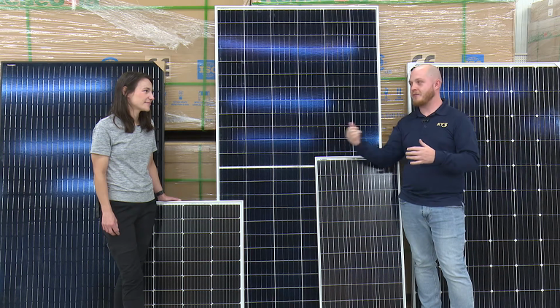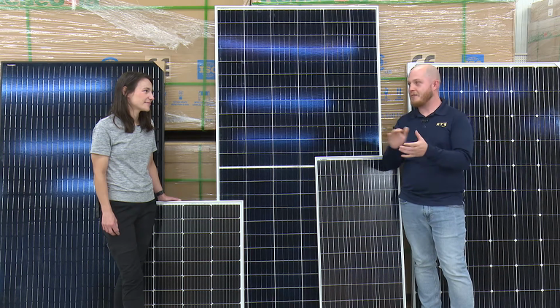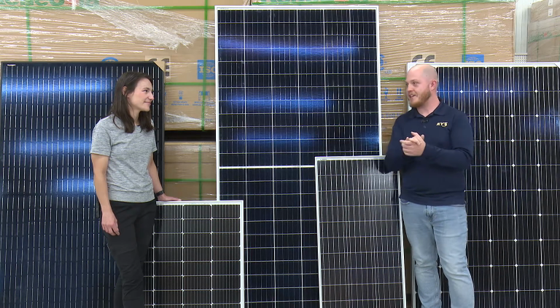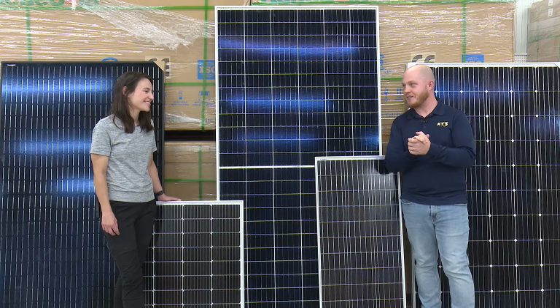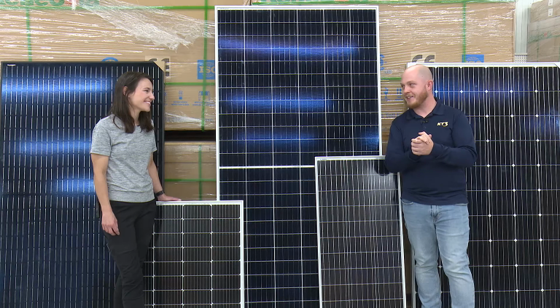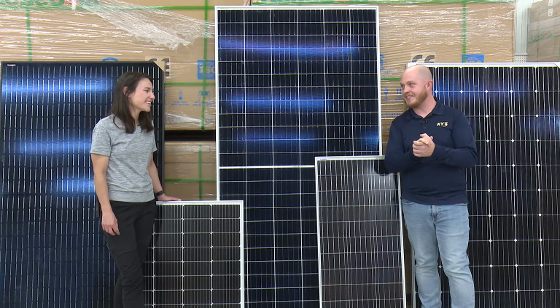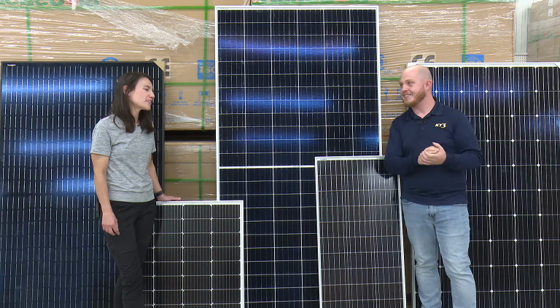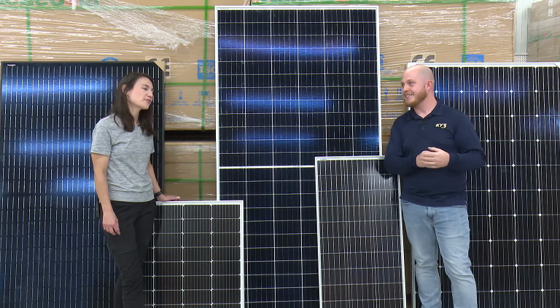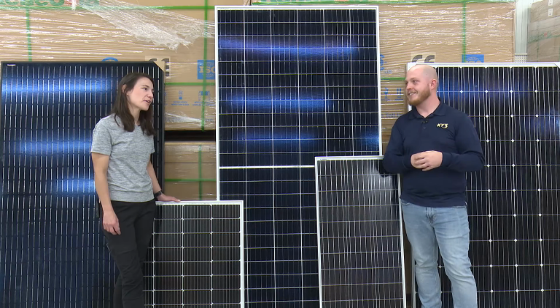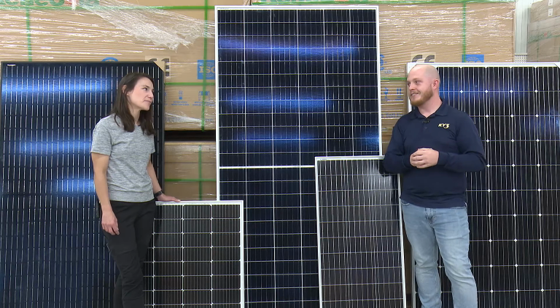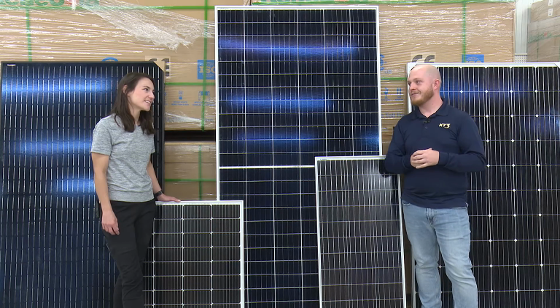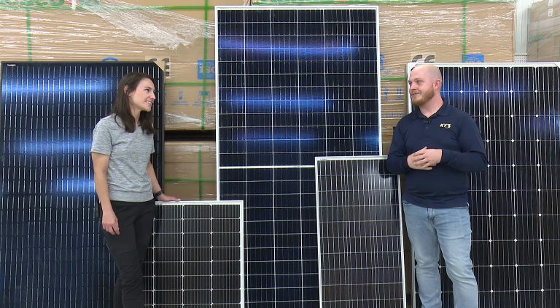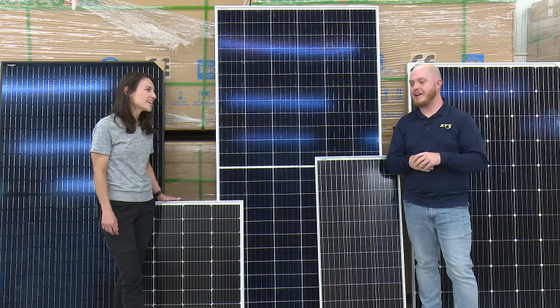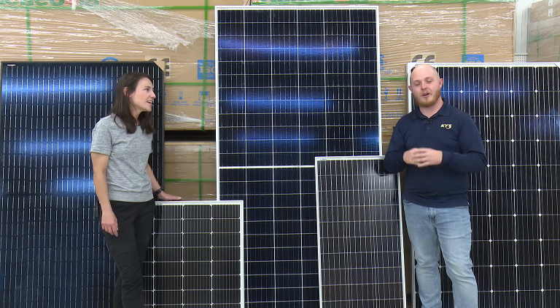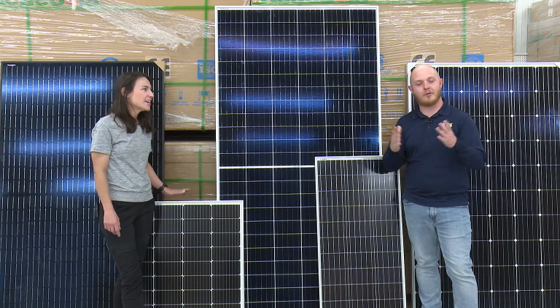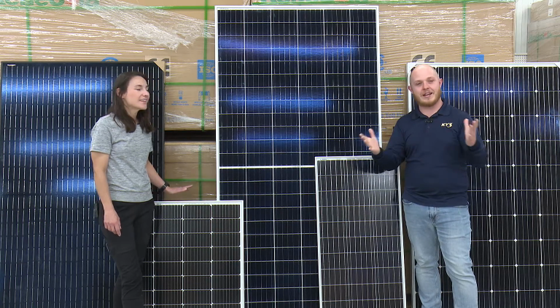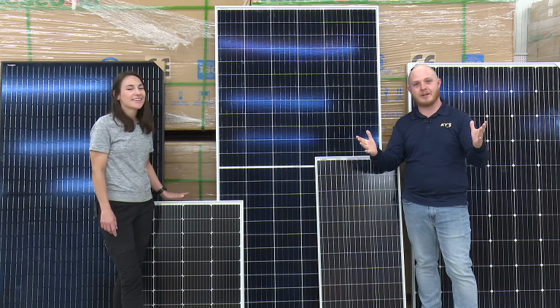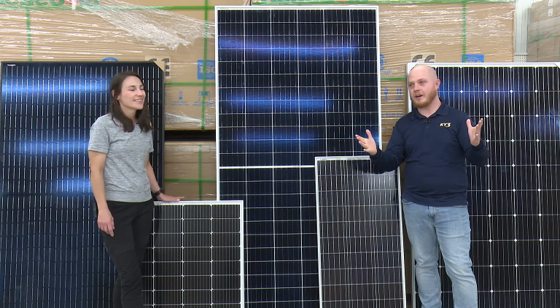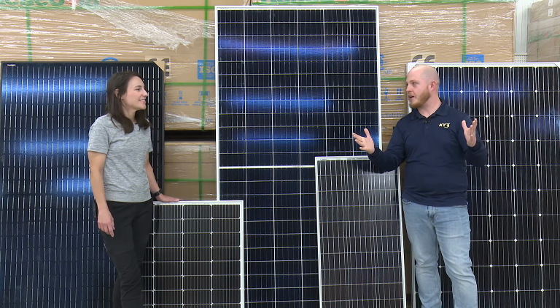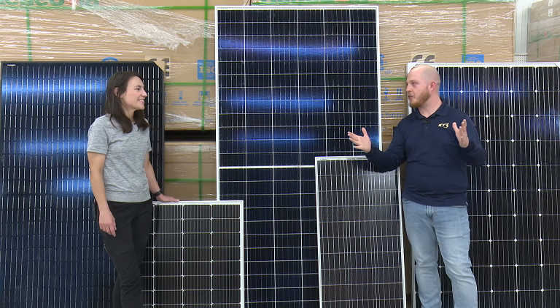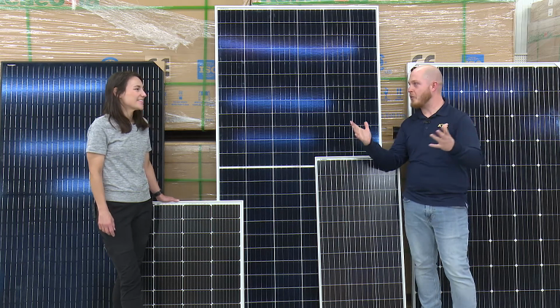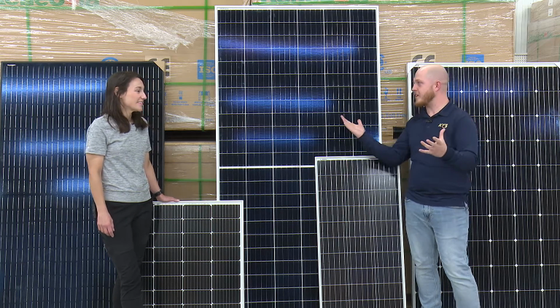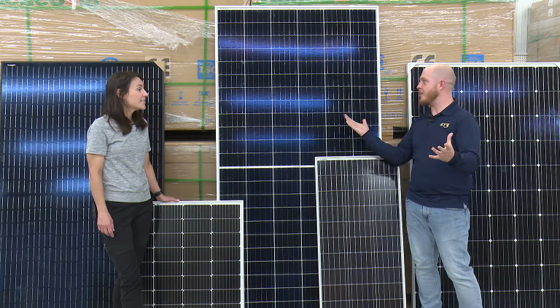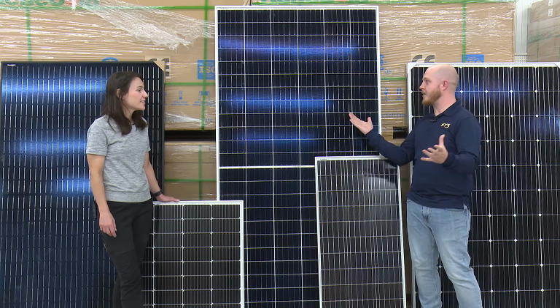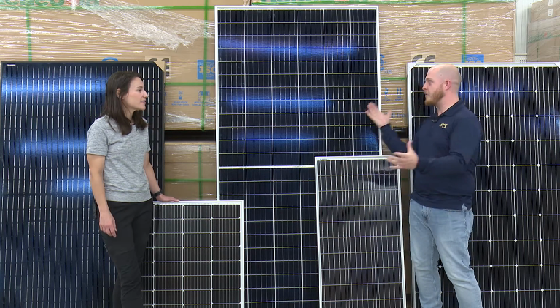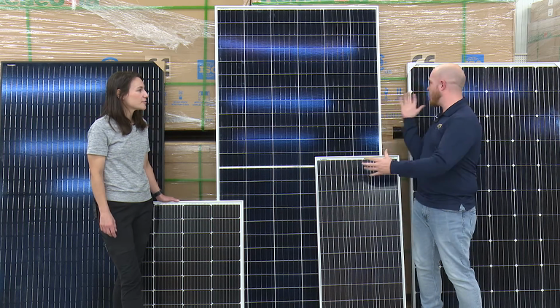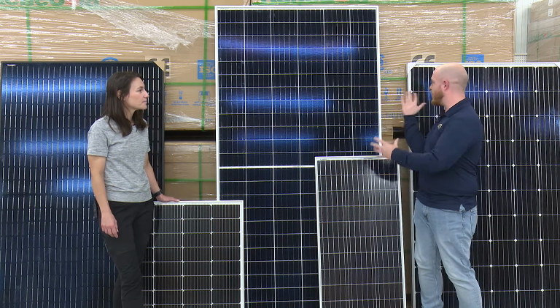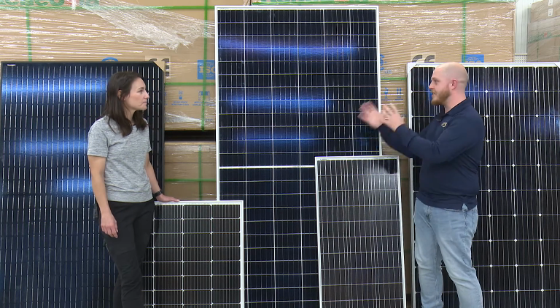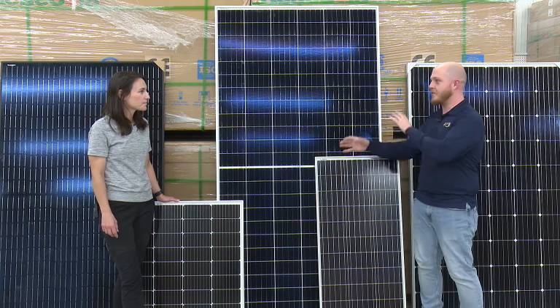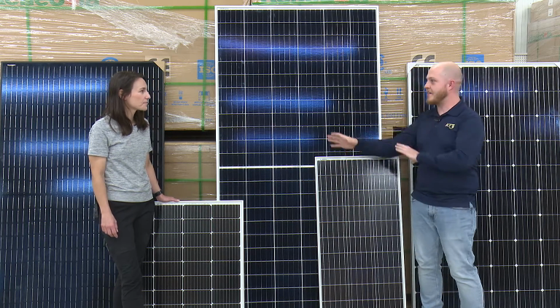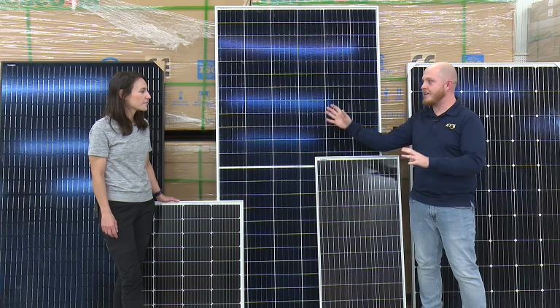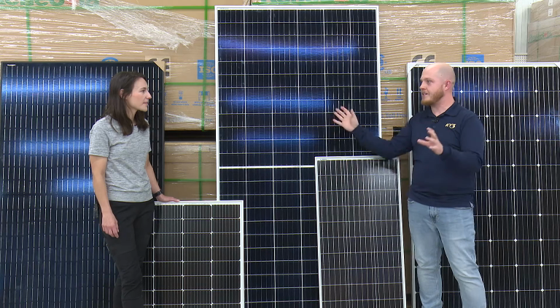Thanks for having us out today. Thank you for coming, Mason. Always happy to come out. So what's going on here? We've got all these different sizes.